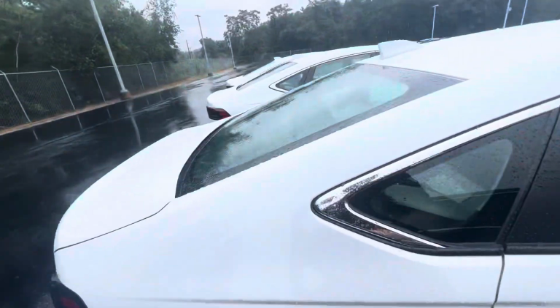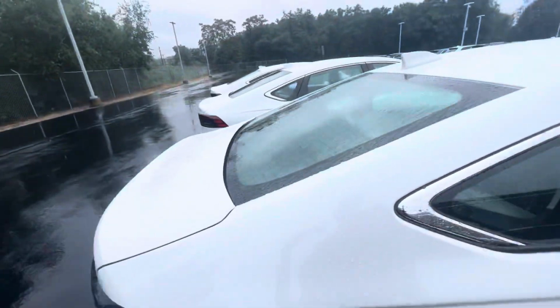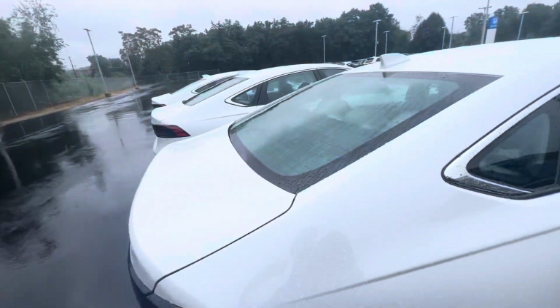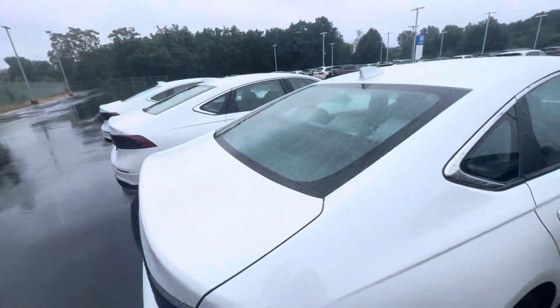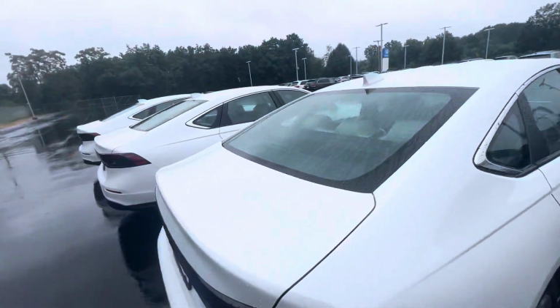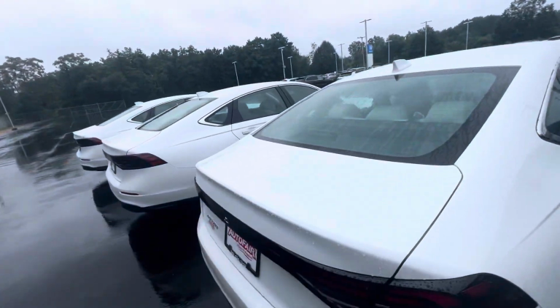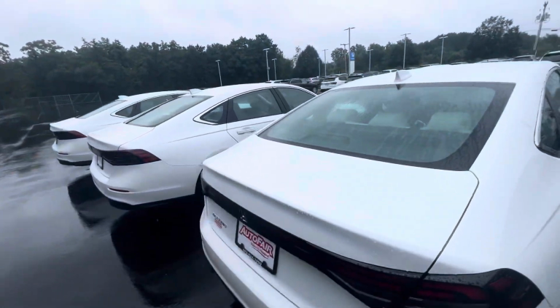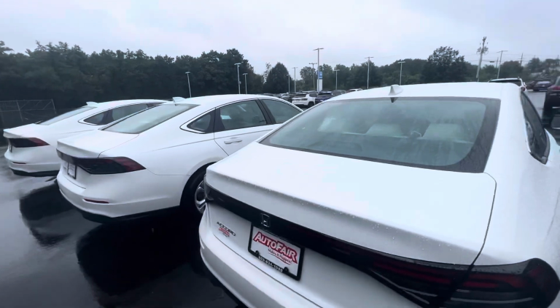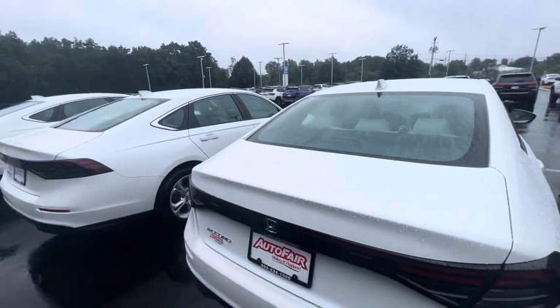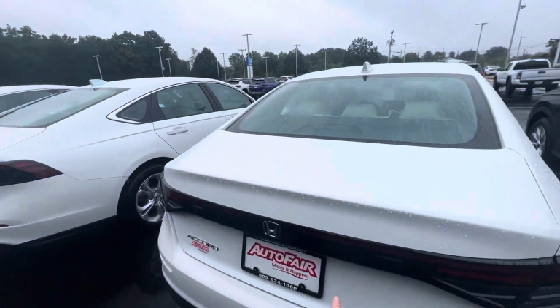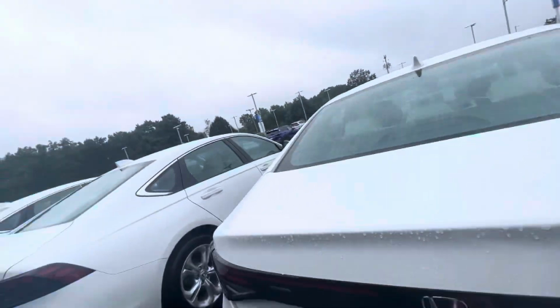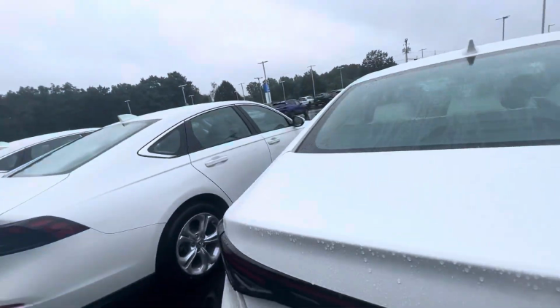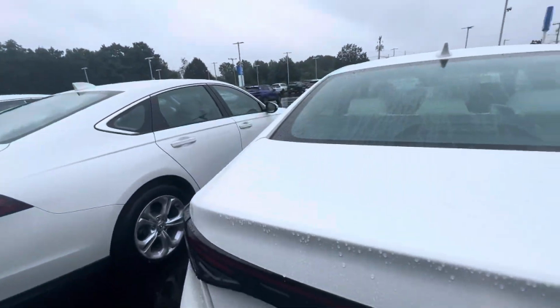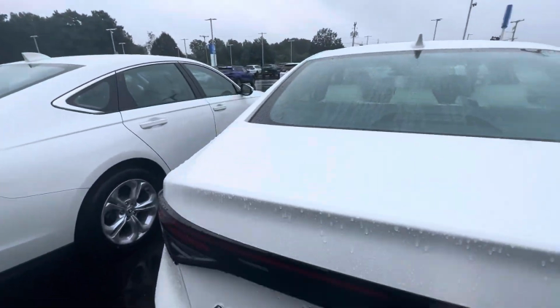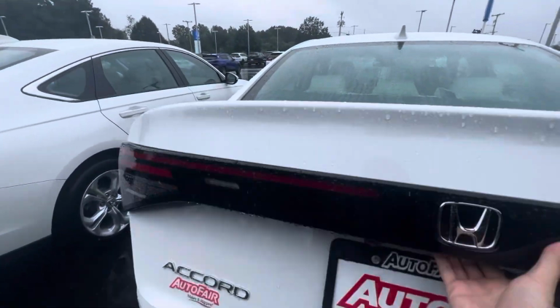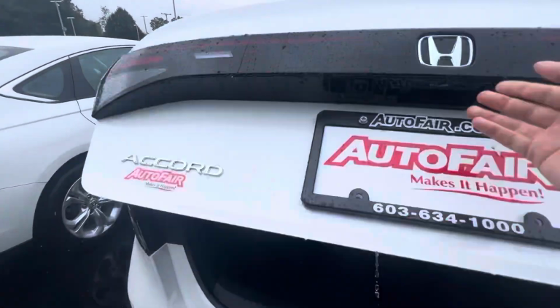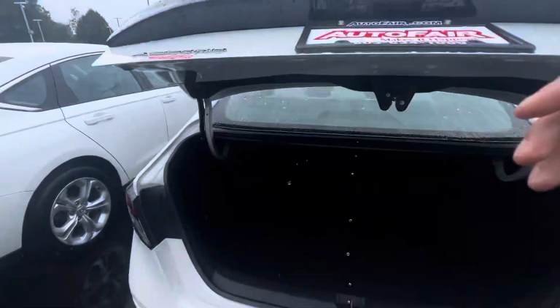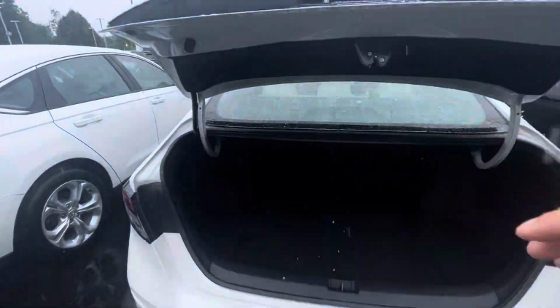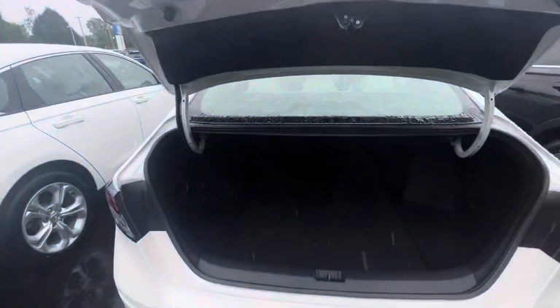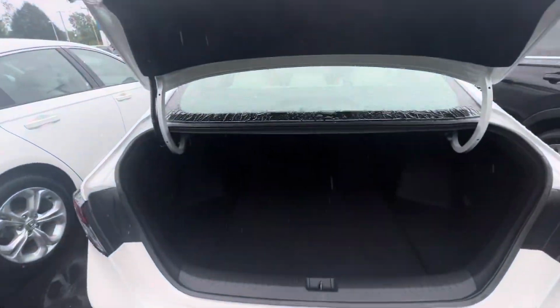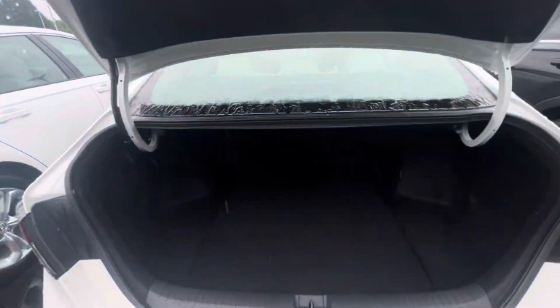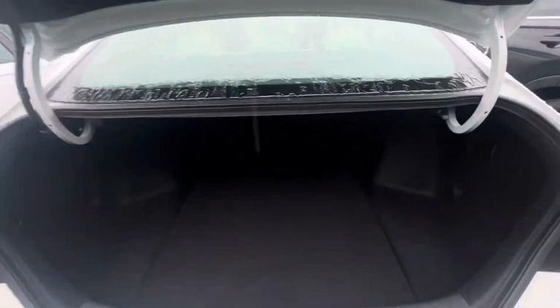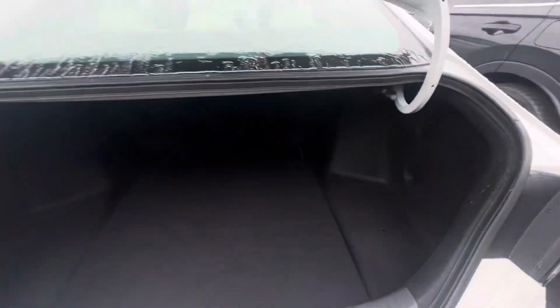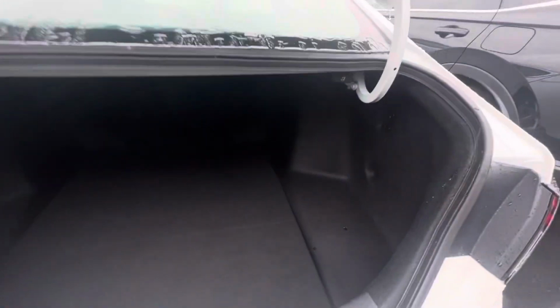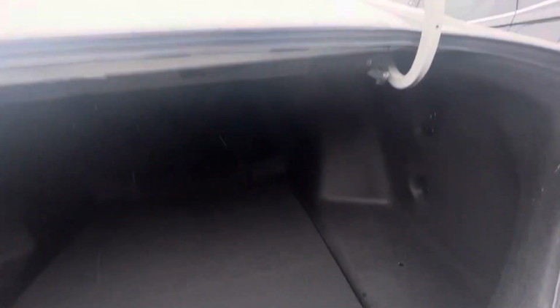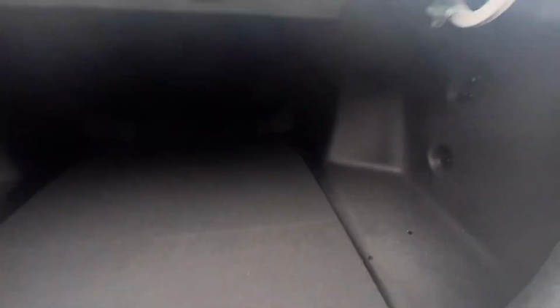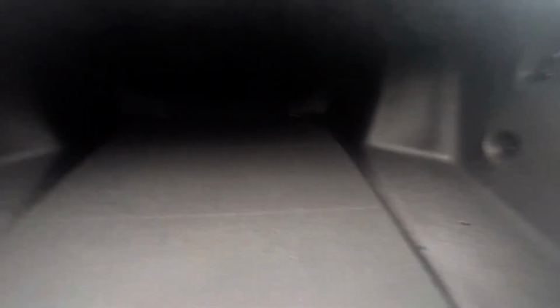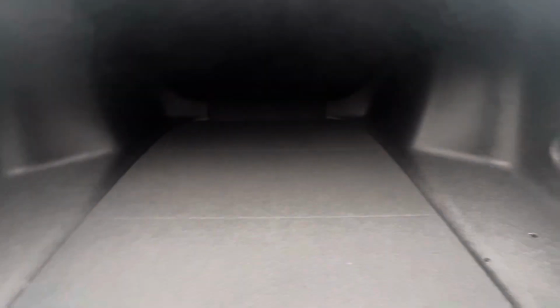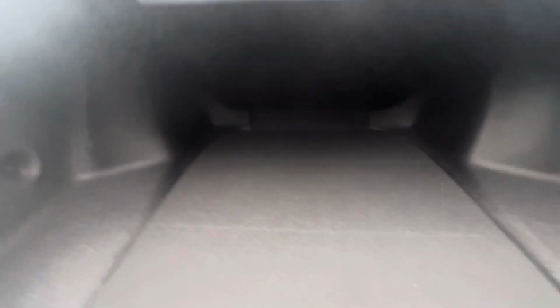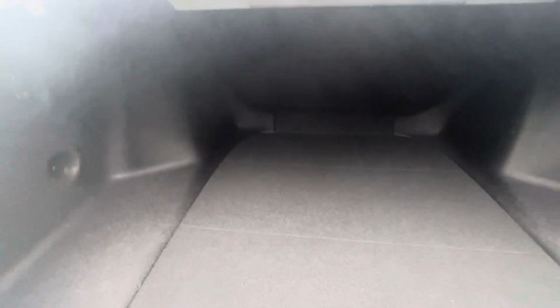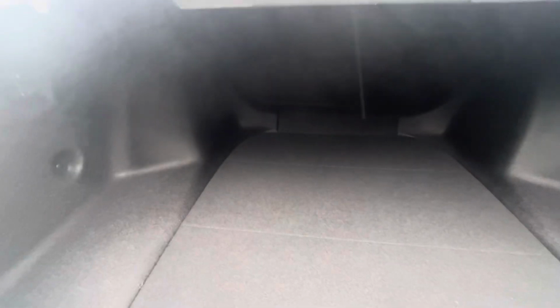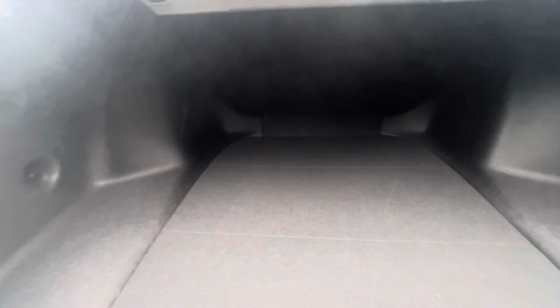Come around to the back. Pop the trunk open. Huge trunk in these things. You can see that right there.